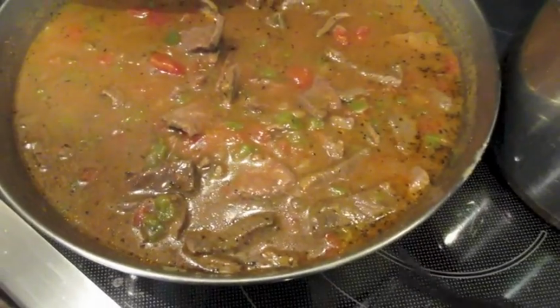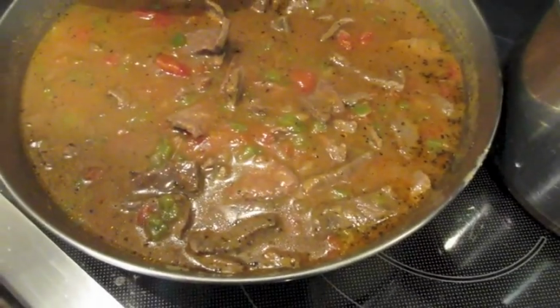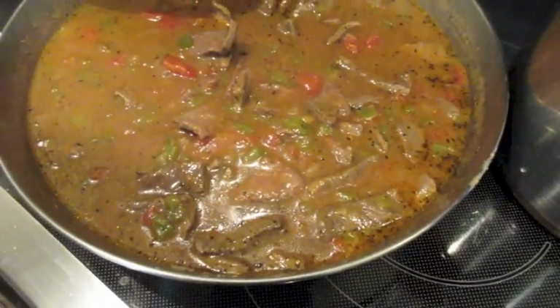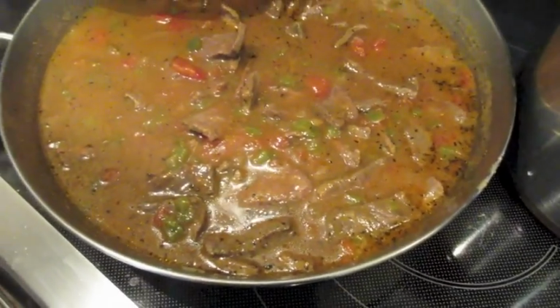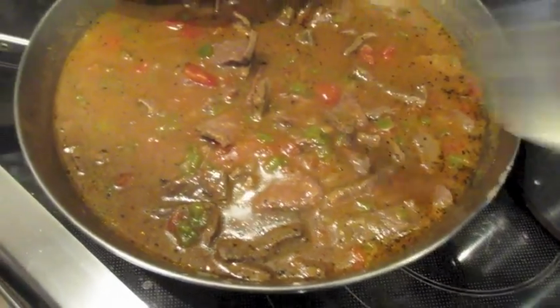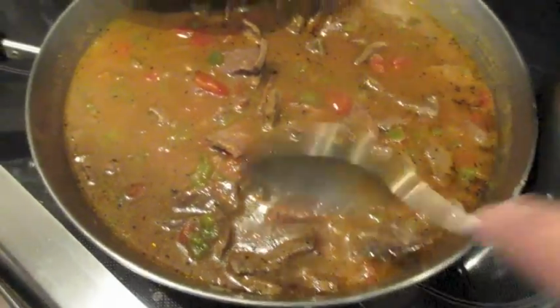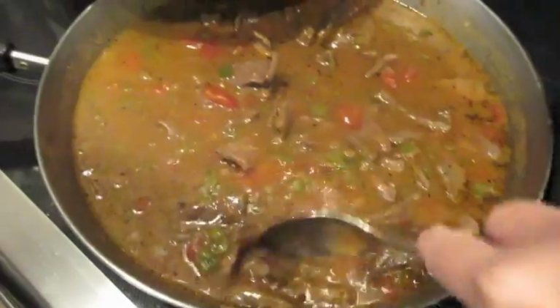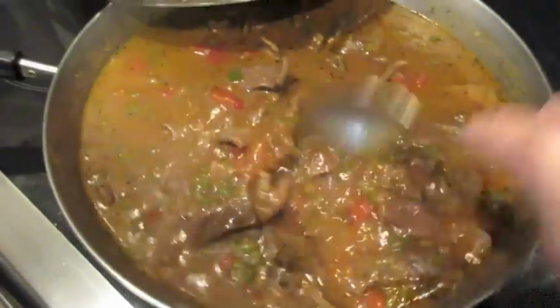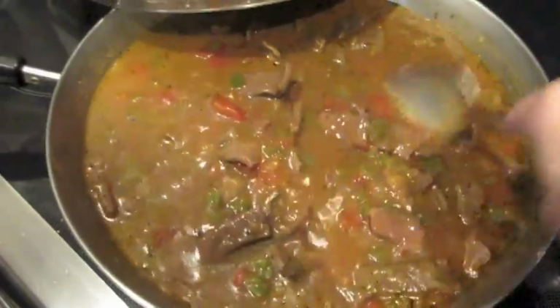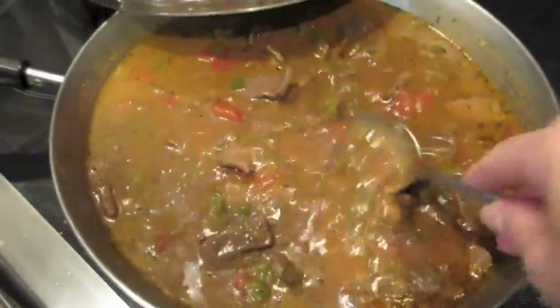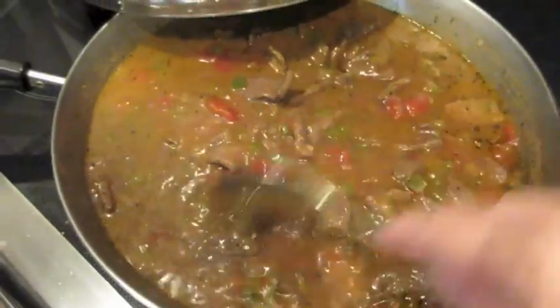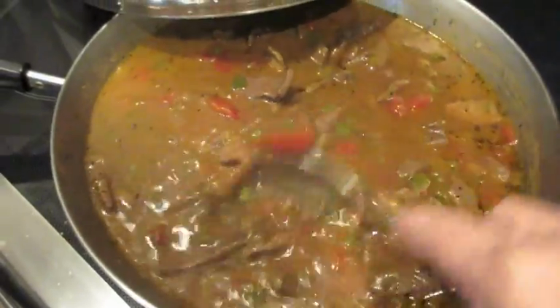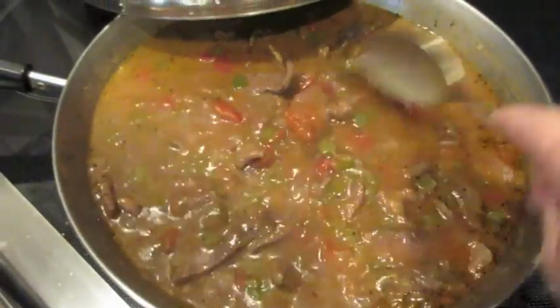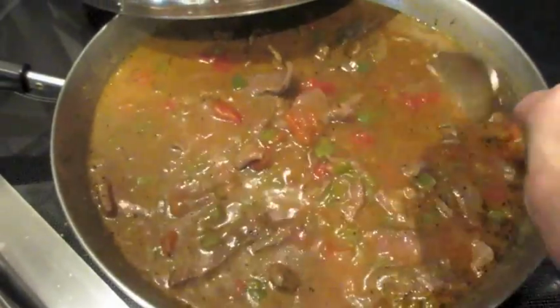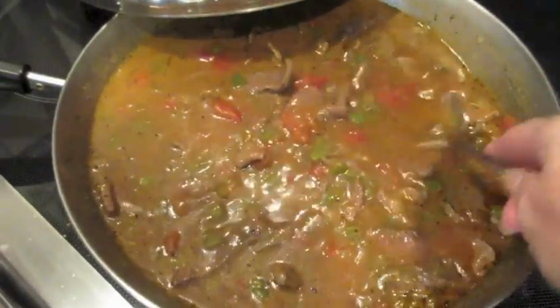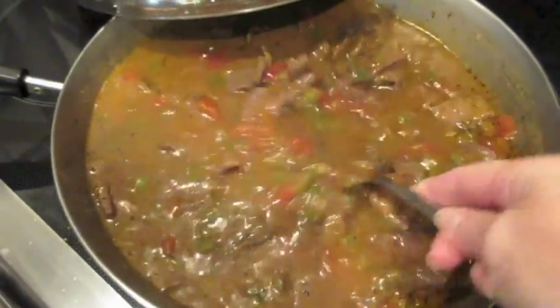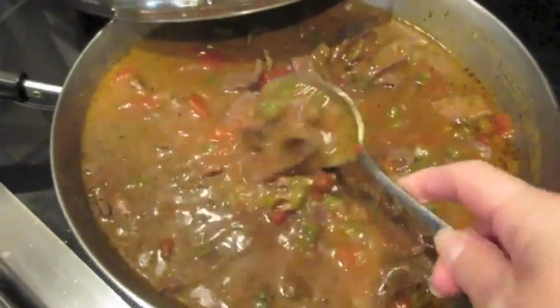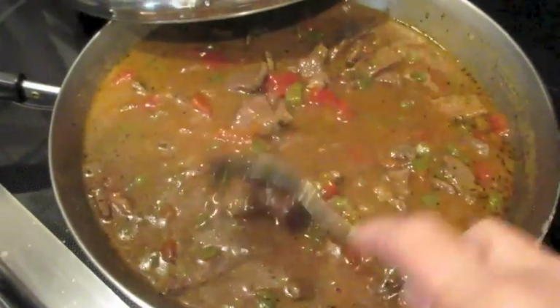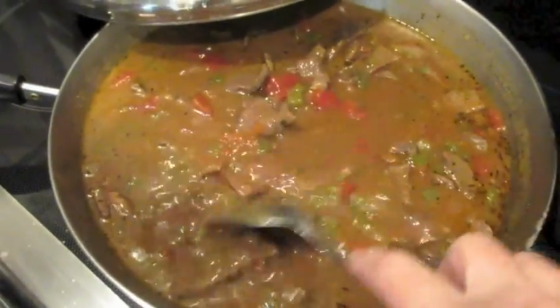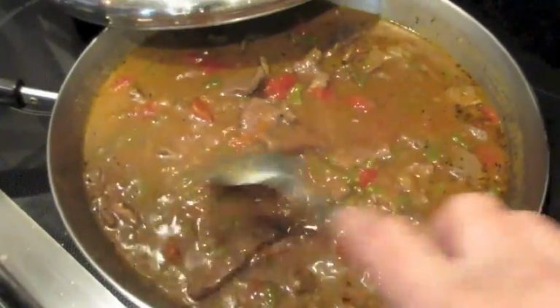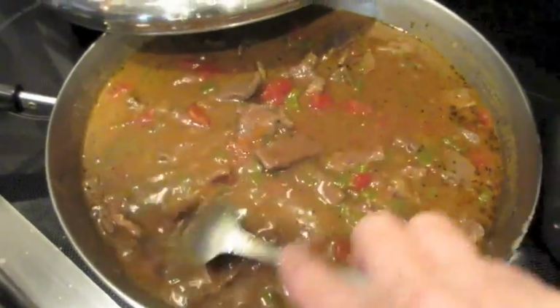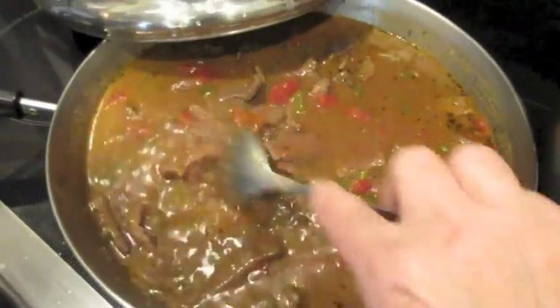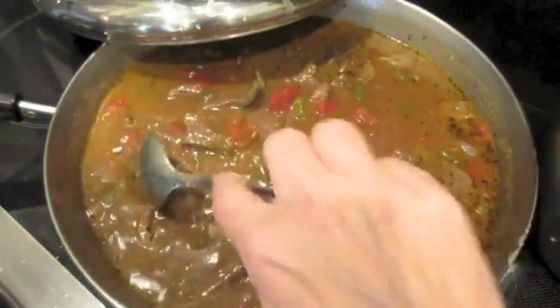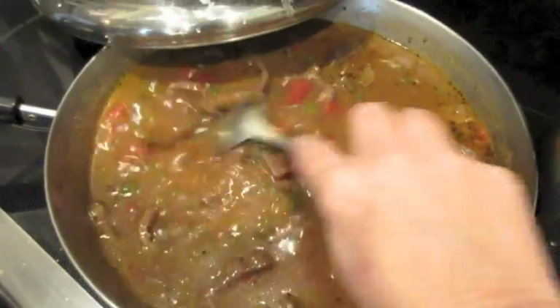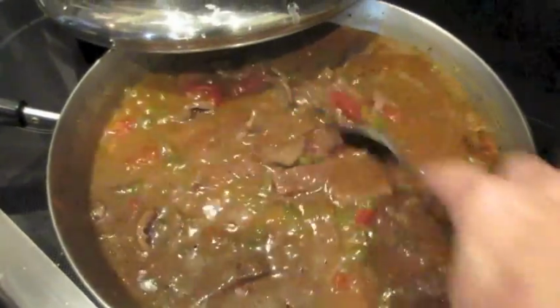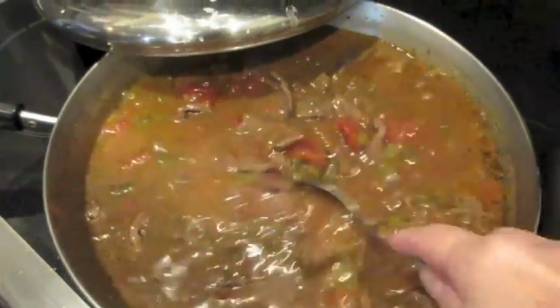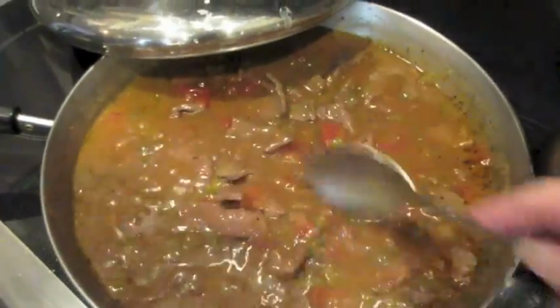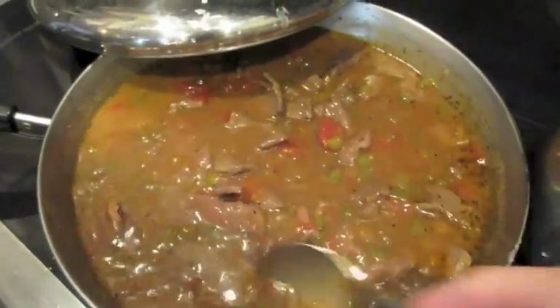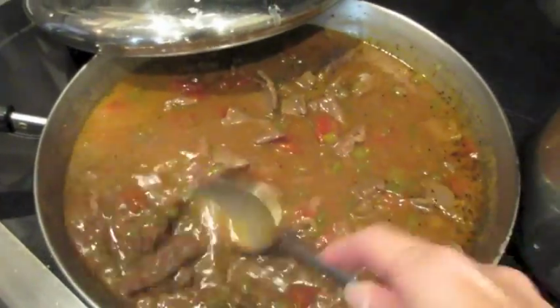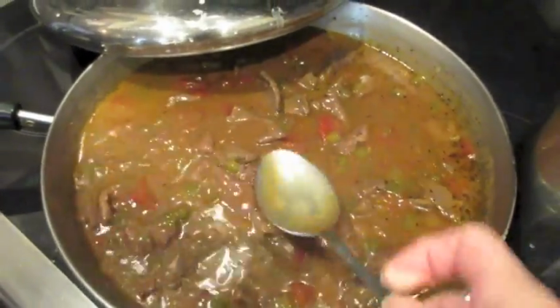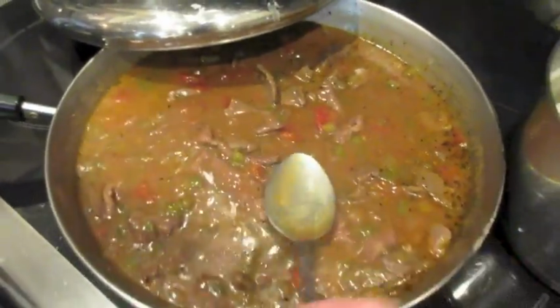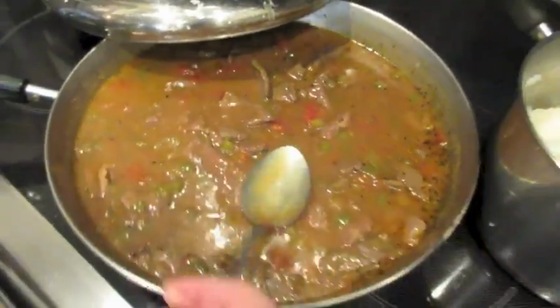Whoopsie — I didn't have the lid on all the way! But I poured the cornstarch slurry in anyway and let it cook on medium-high for about 10 minutes. Now it's done — the cornstarch is in and it's all ready to go.